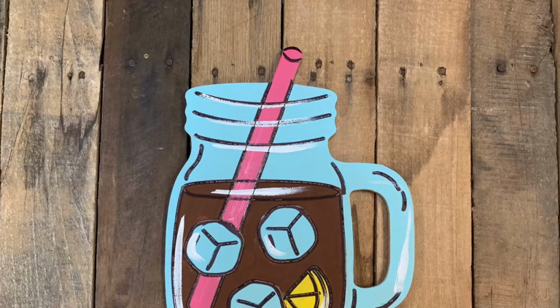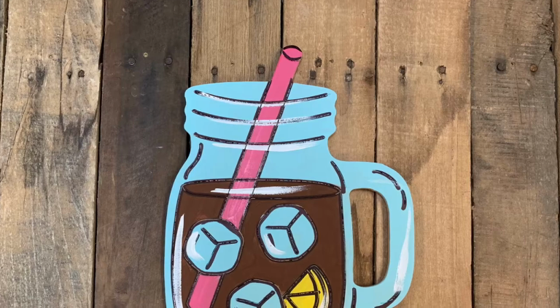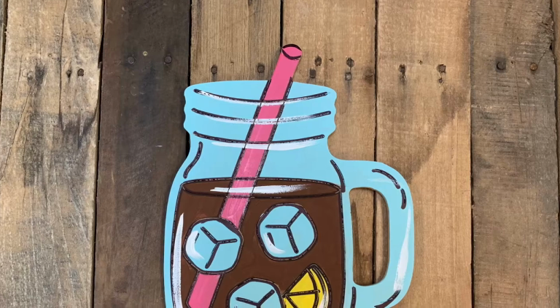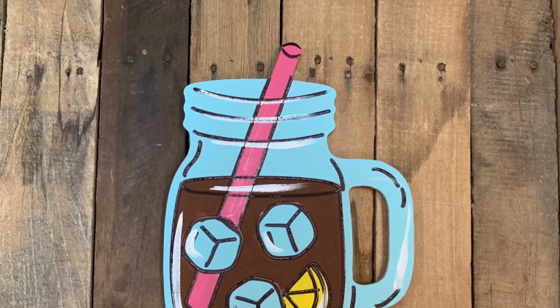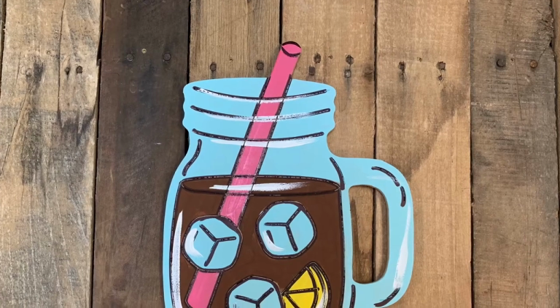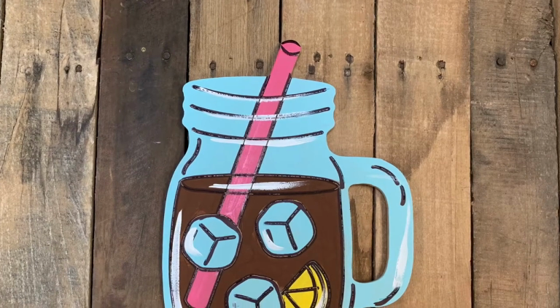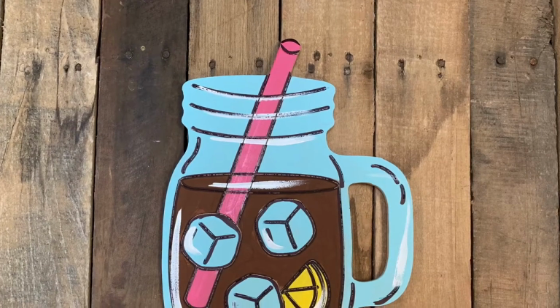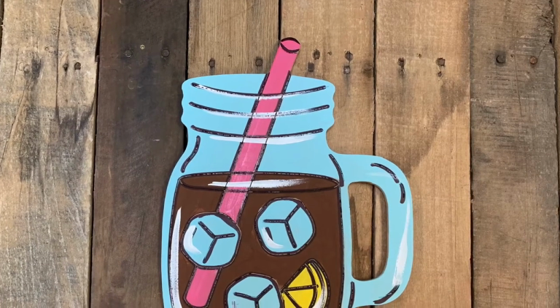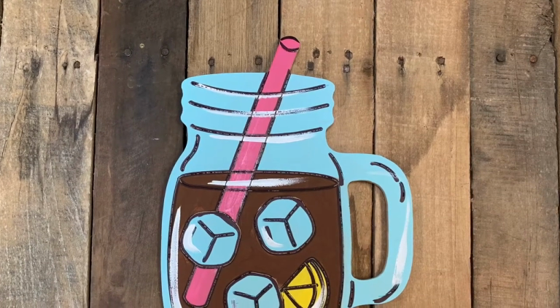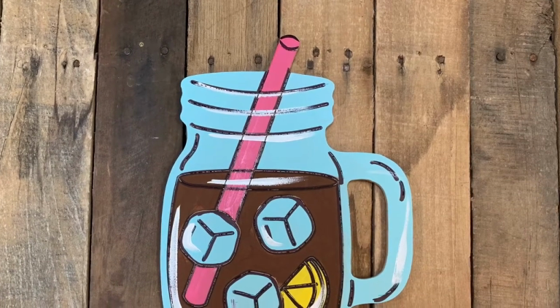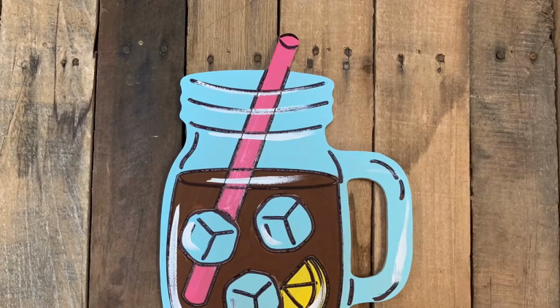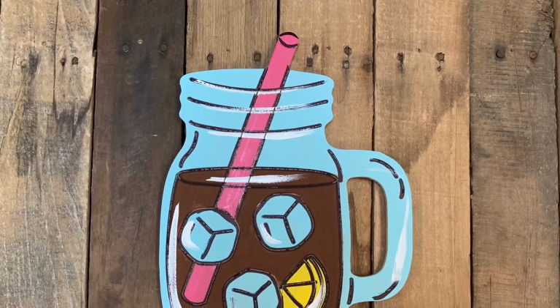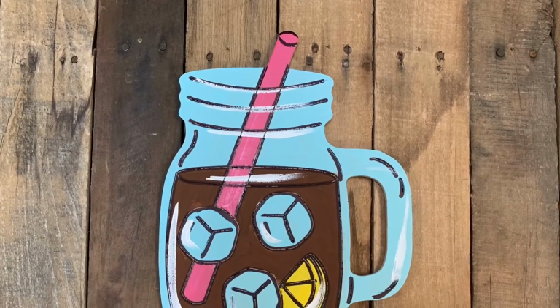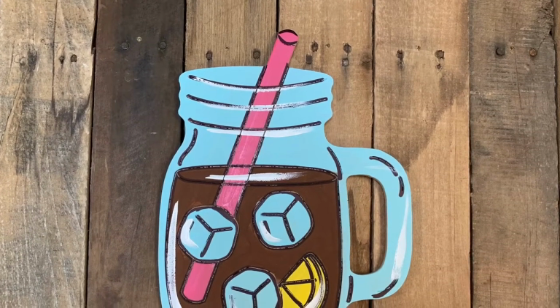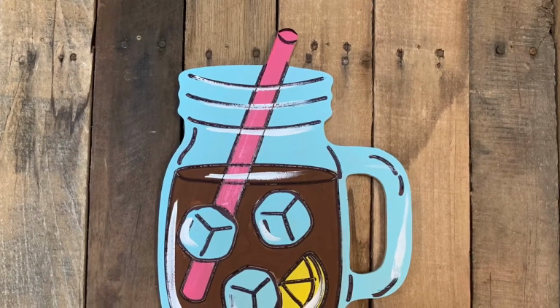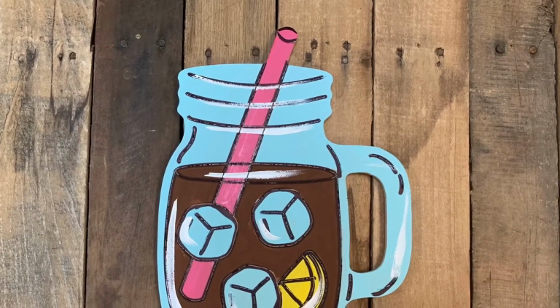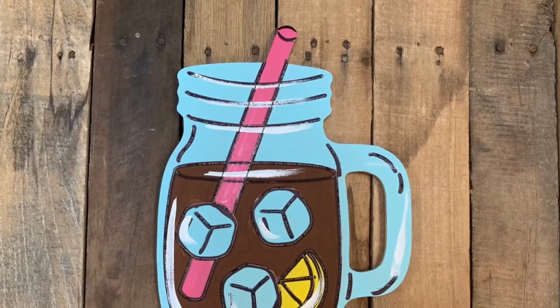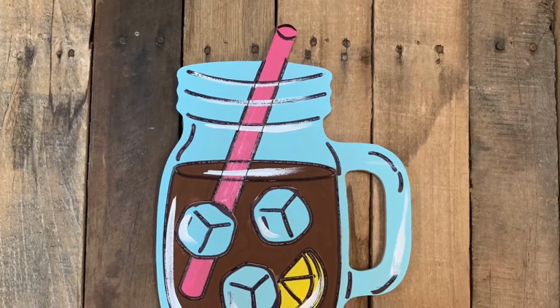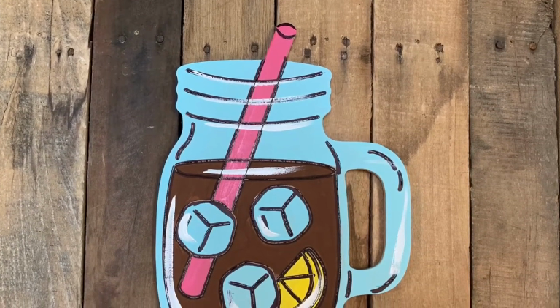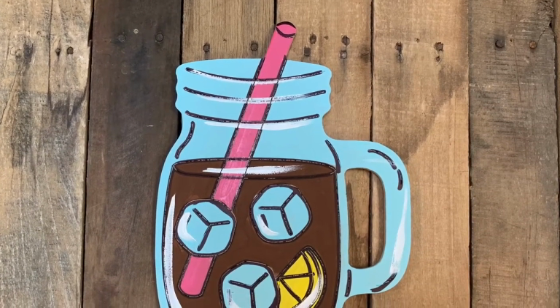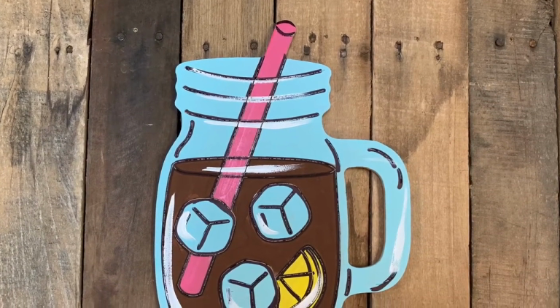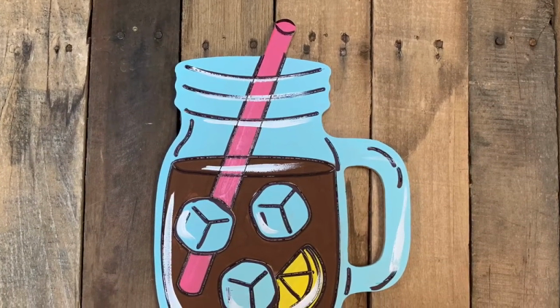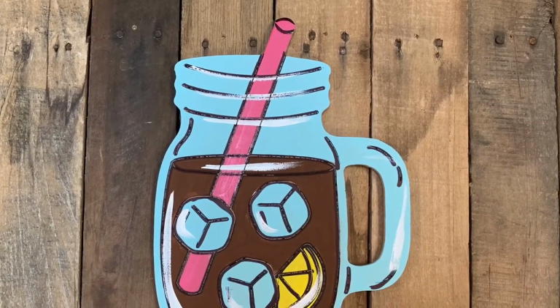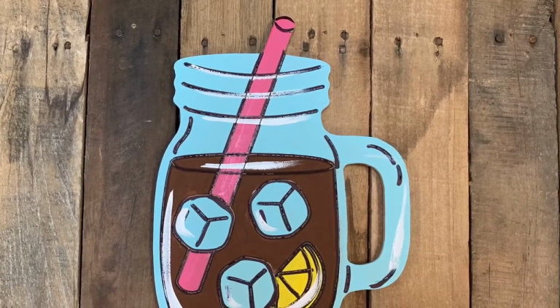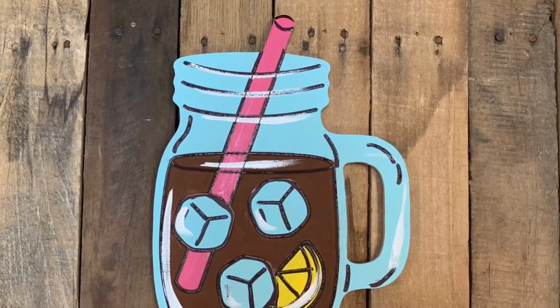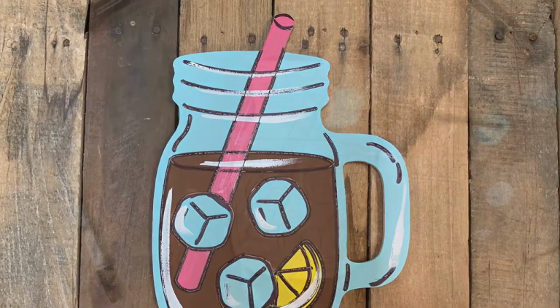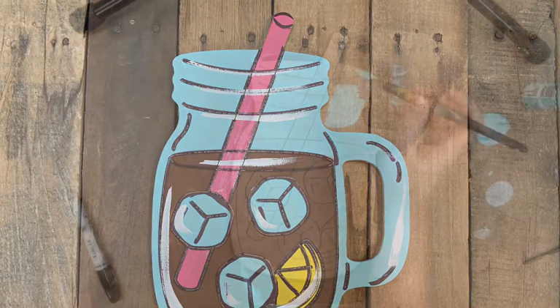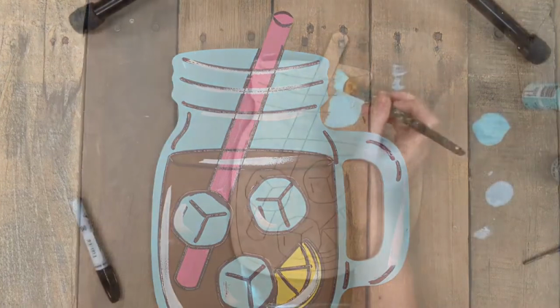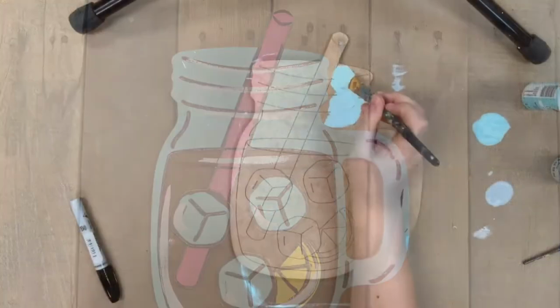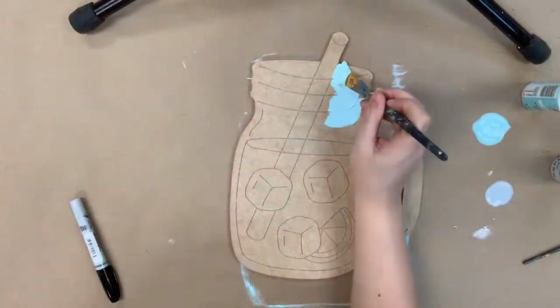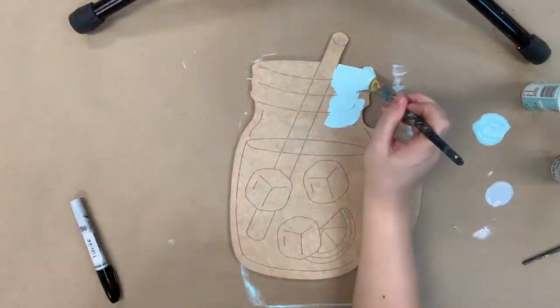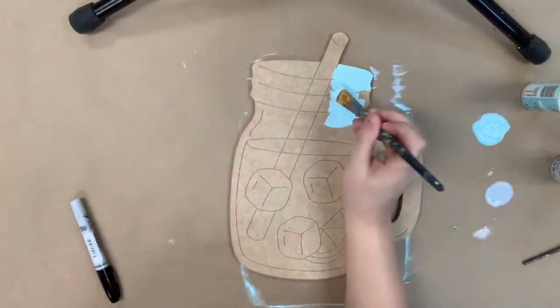Hey guys, it's Scott at Buildacross and today I'm going to show you how I paint this sweet tea paint kit.